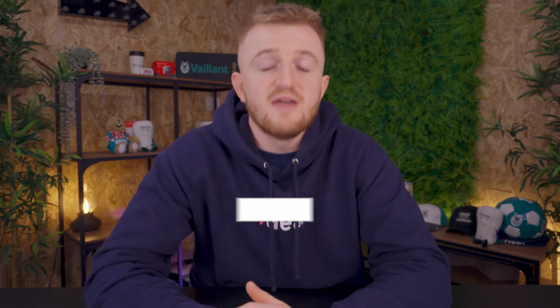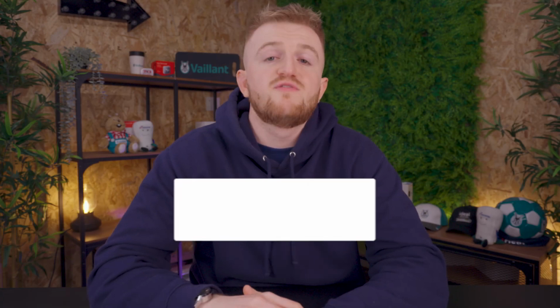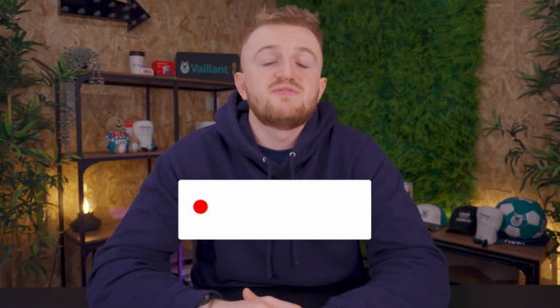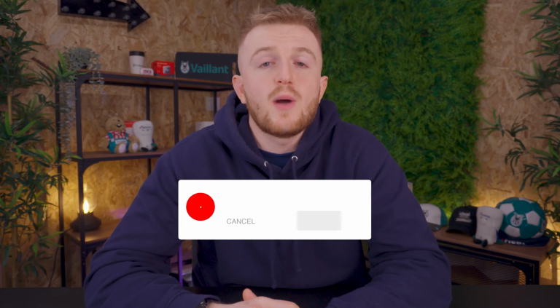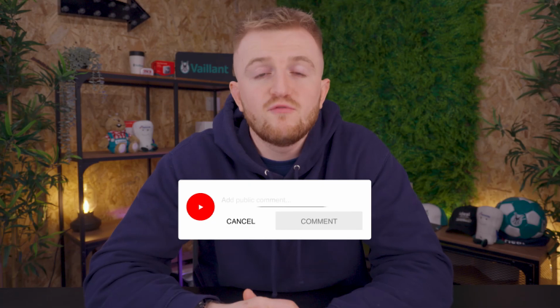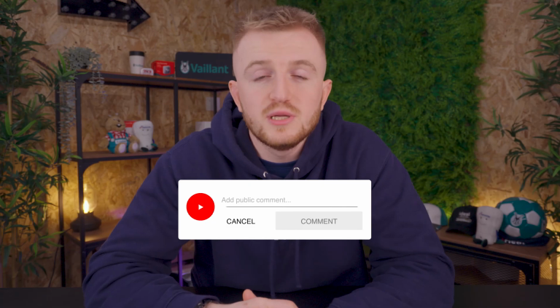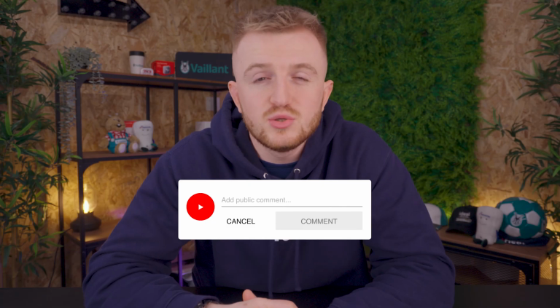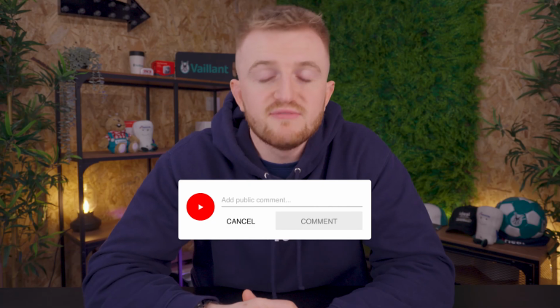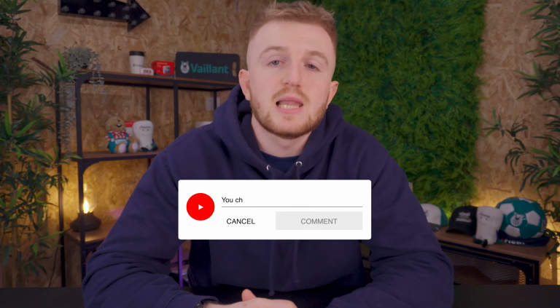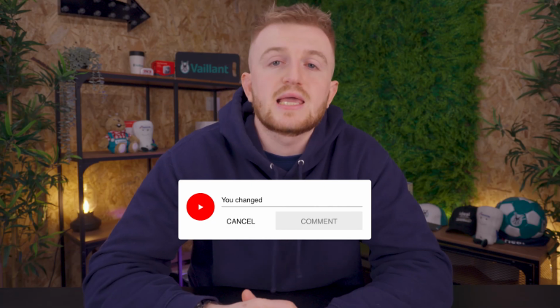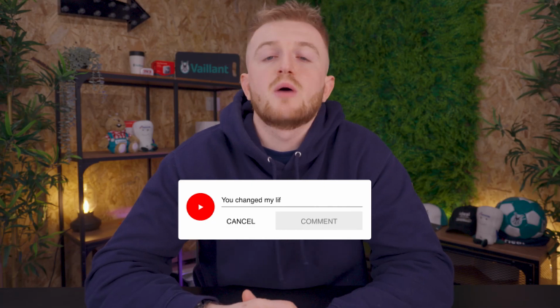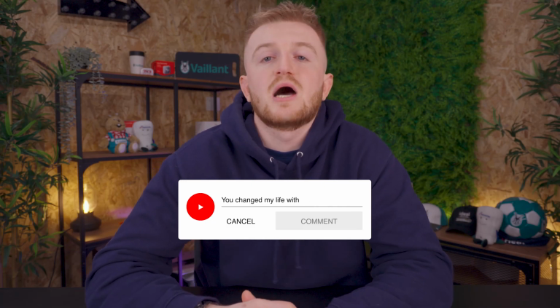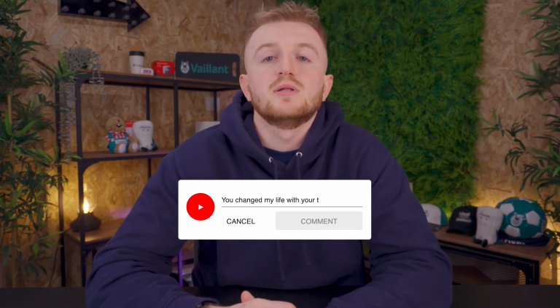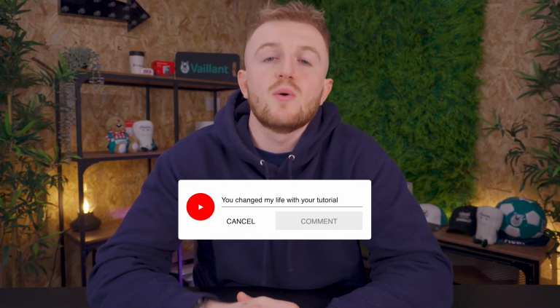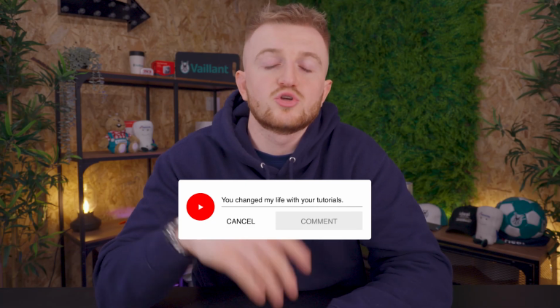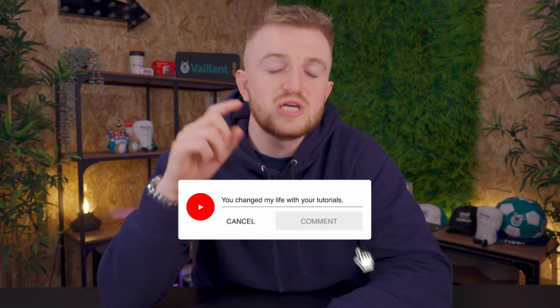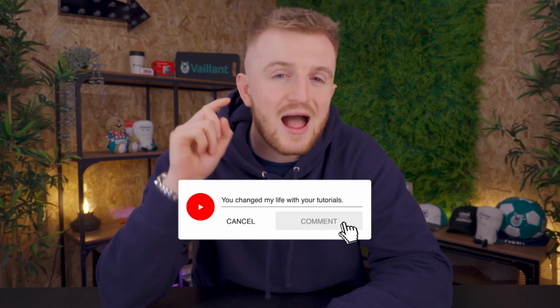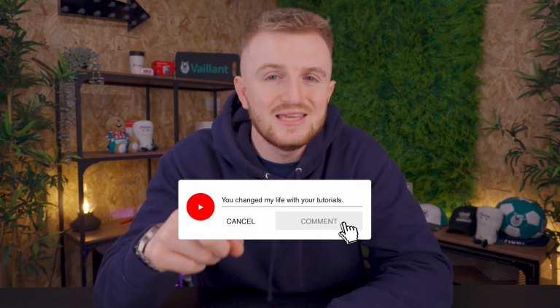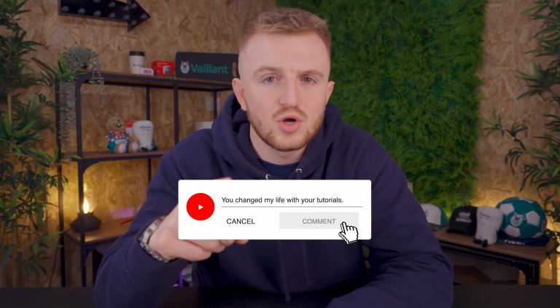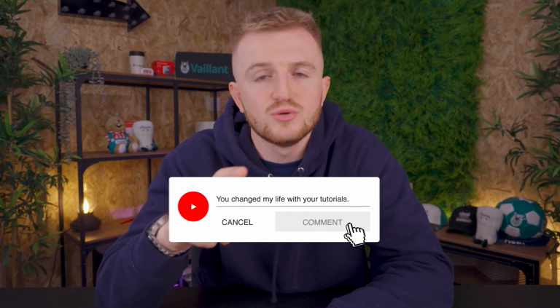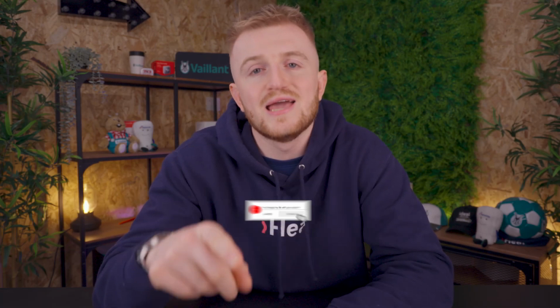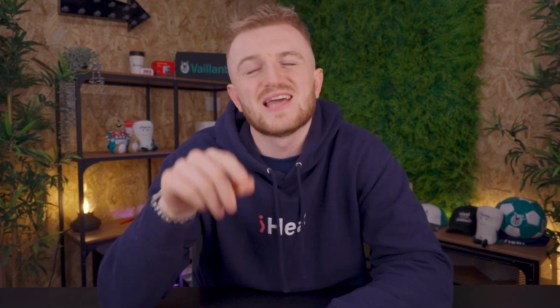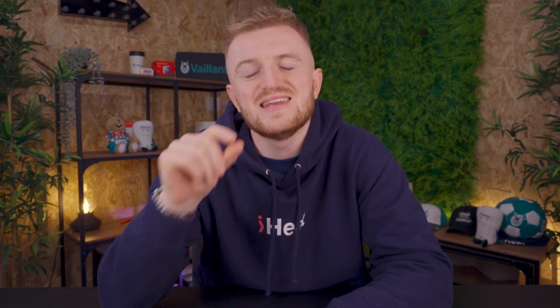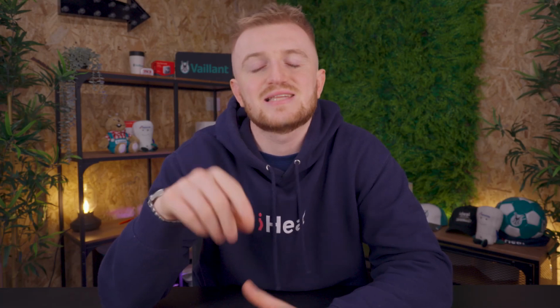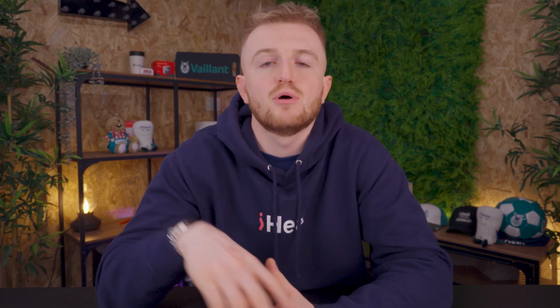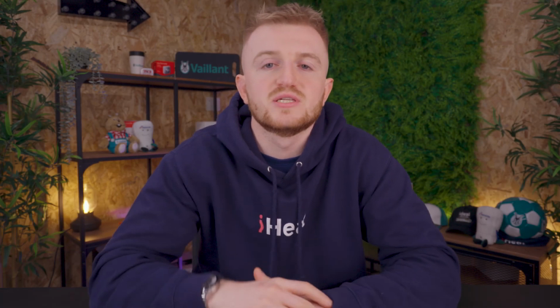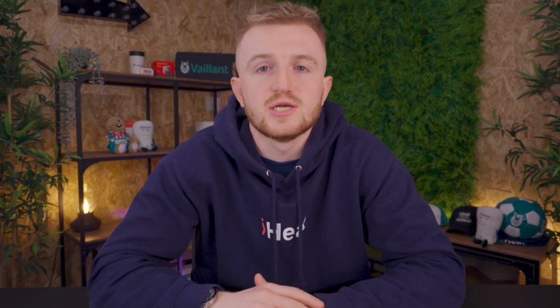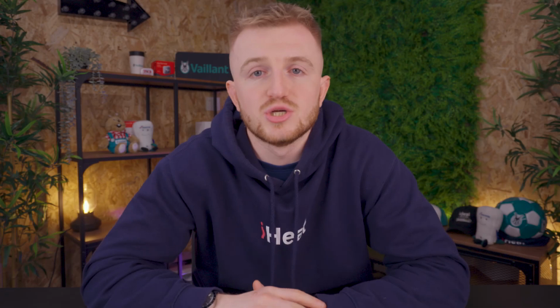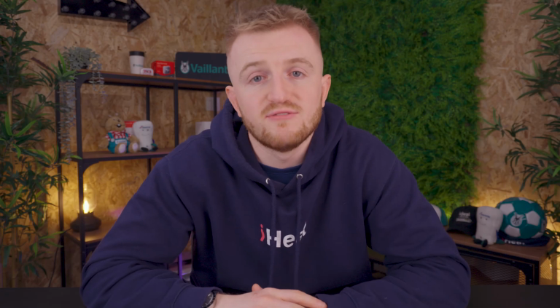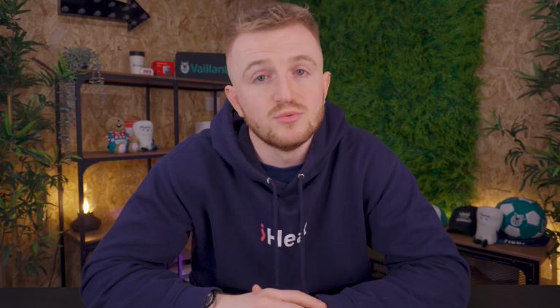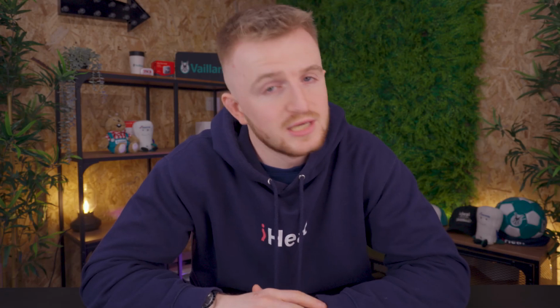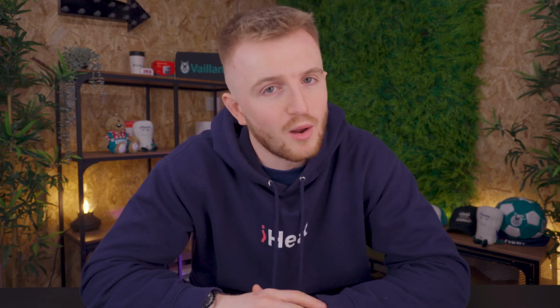If you do find this video helpful, please leave a like and comment down below, and also check out iHeat.co.uk to get a next day boiler installation if you need one.